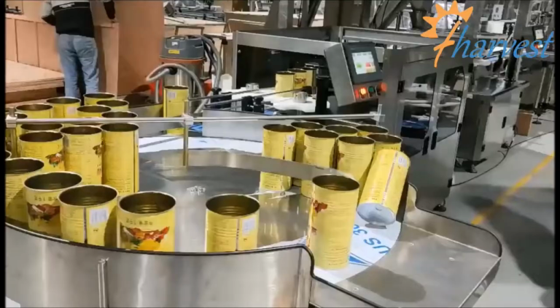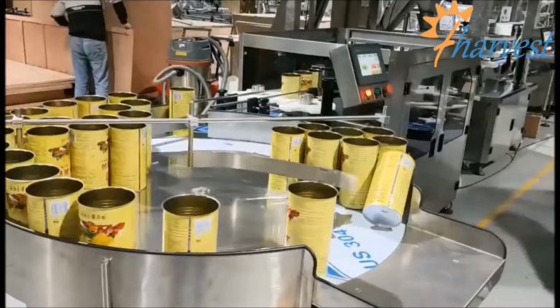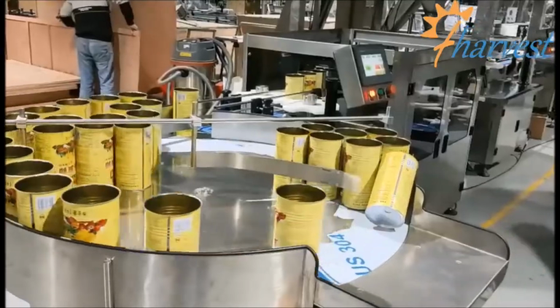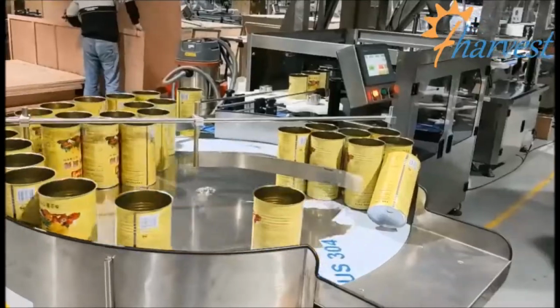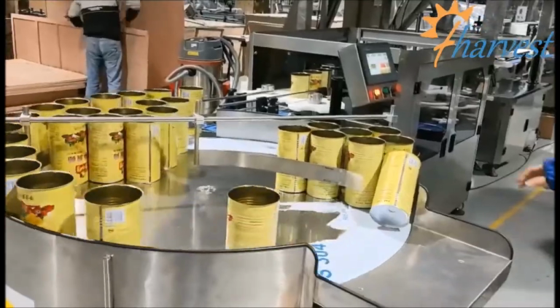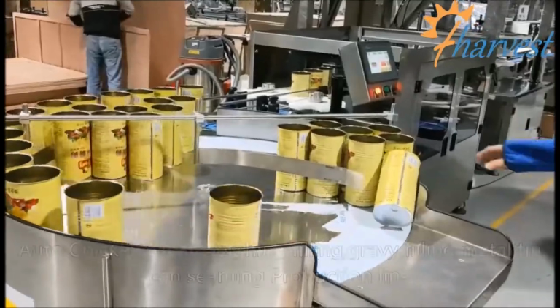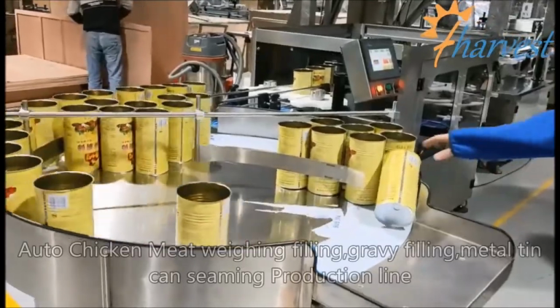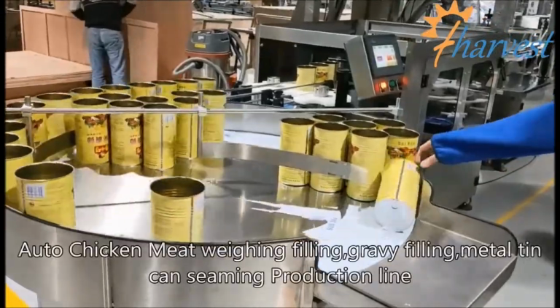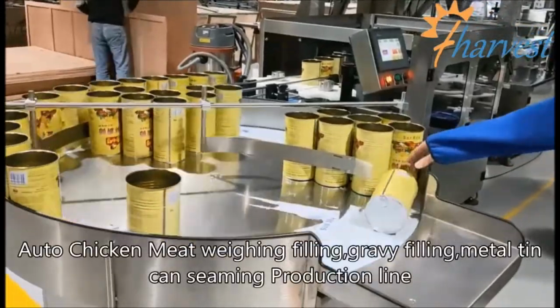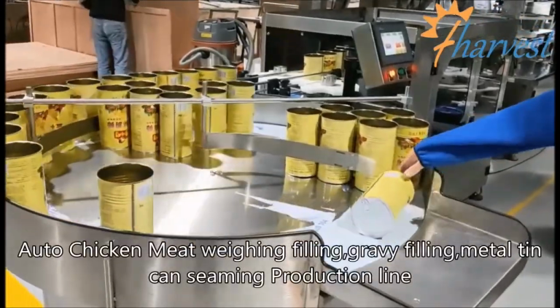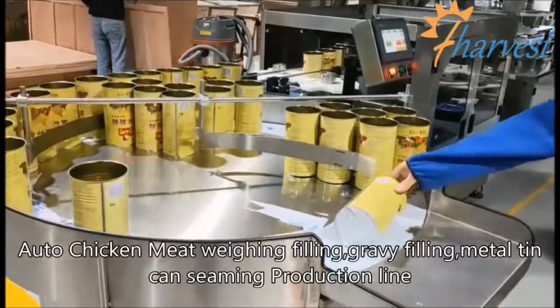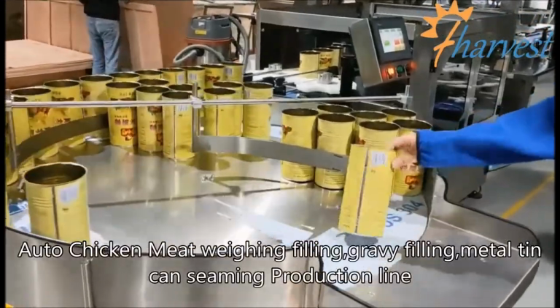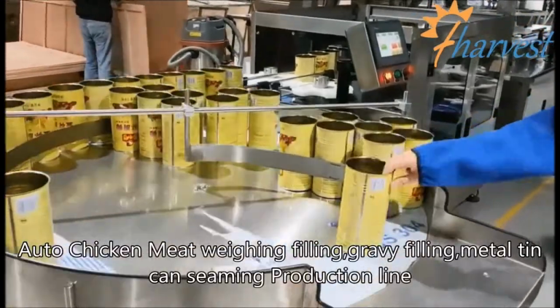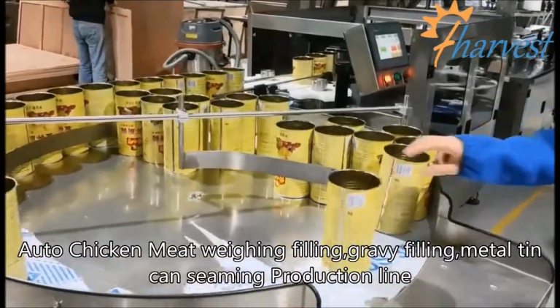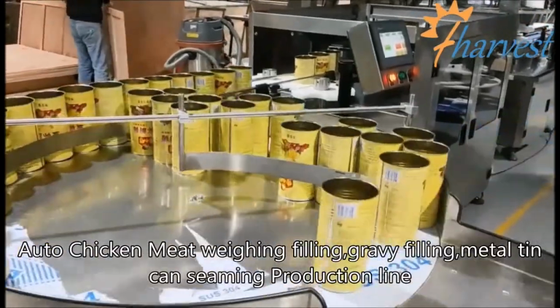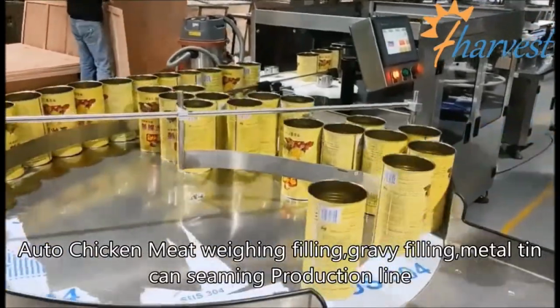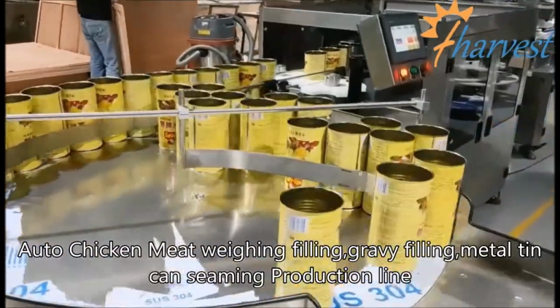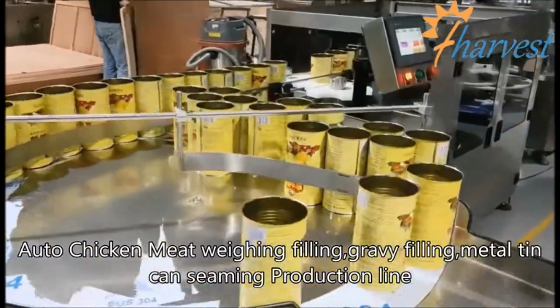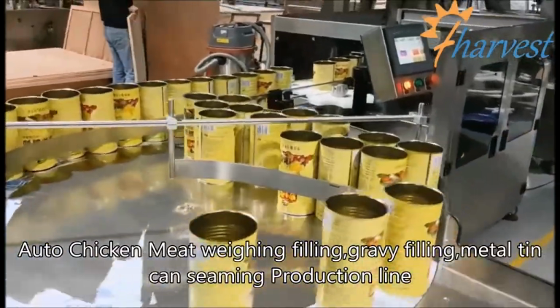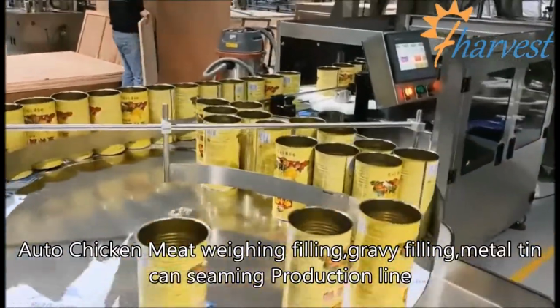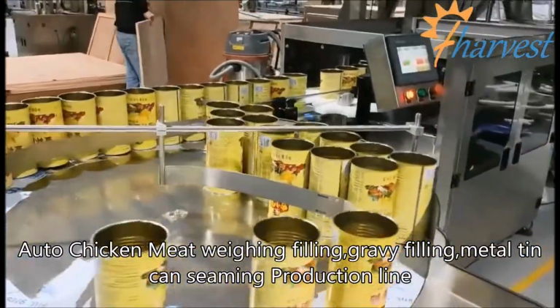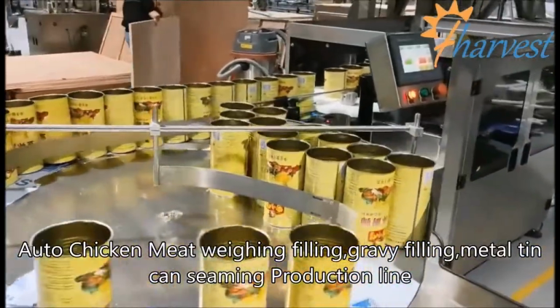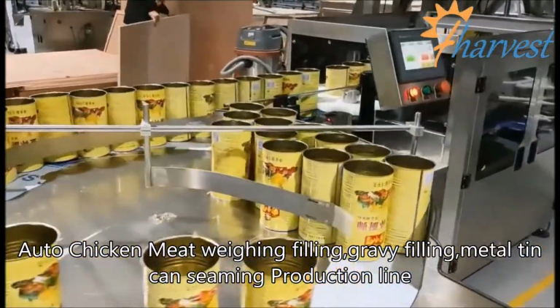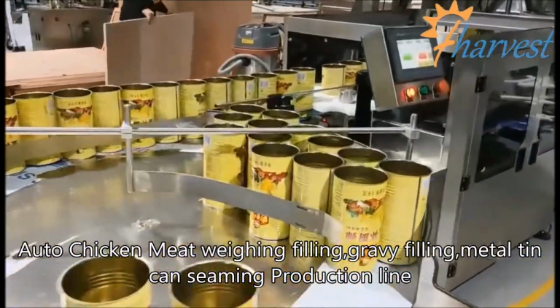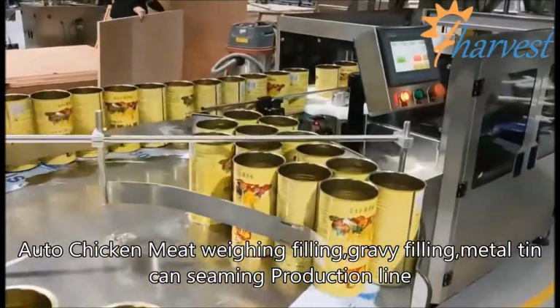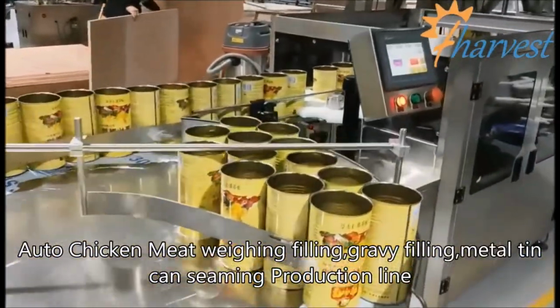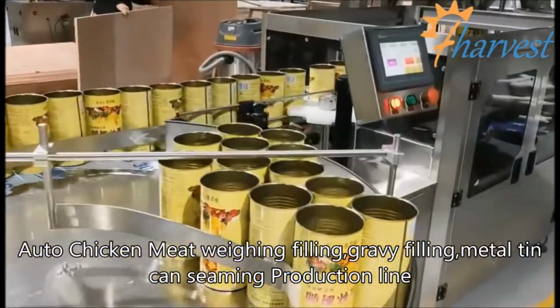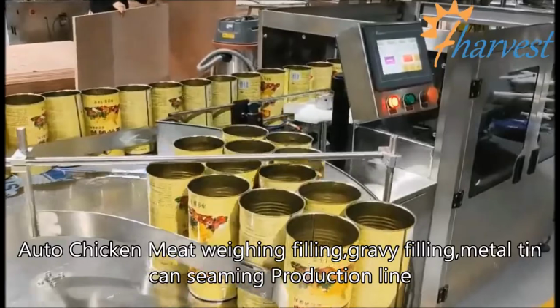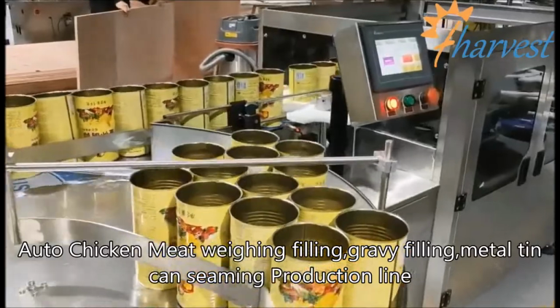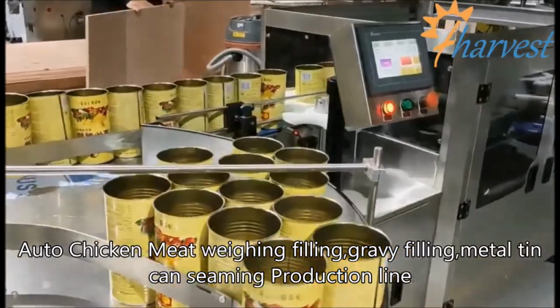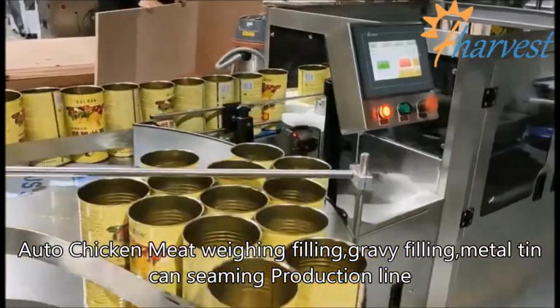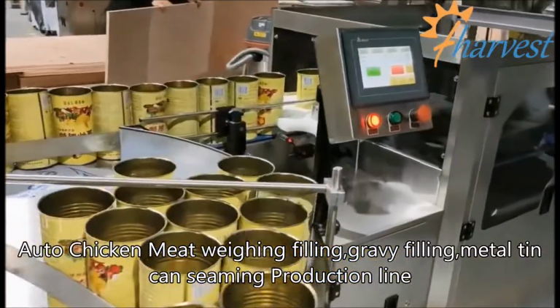Auto Chicken Meat Weighing Filling, Gravy Filling, Metal Tin Consuming Production Line.